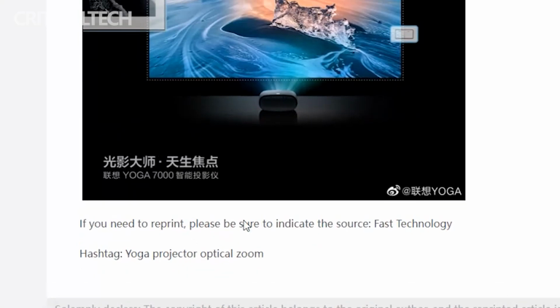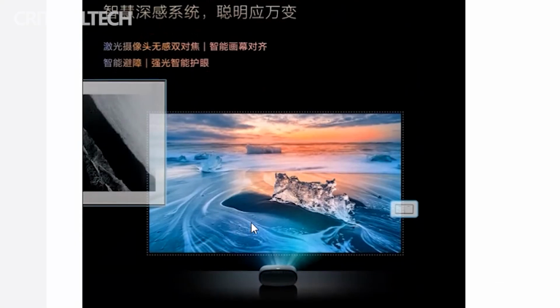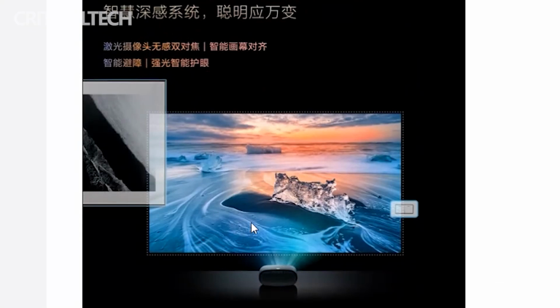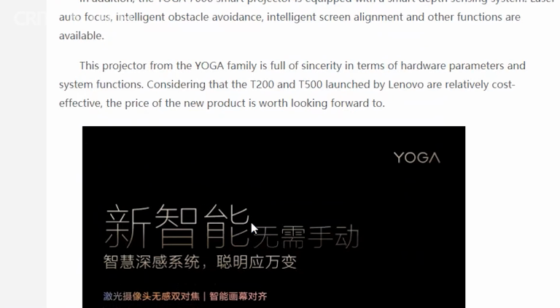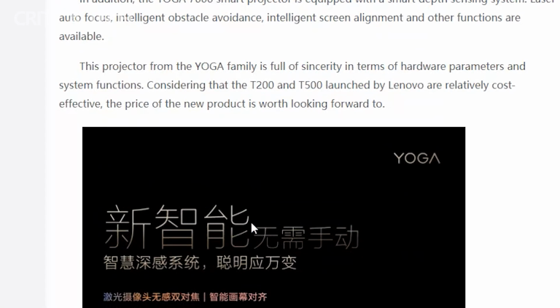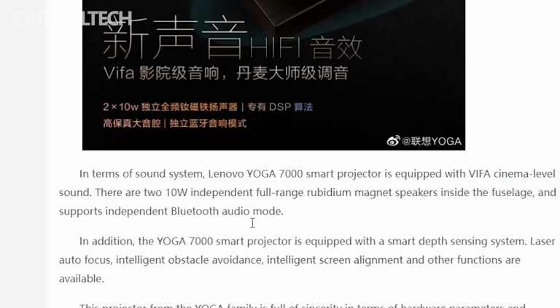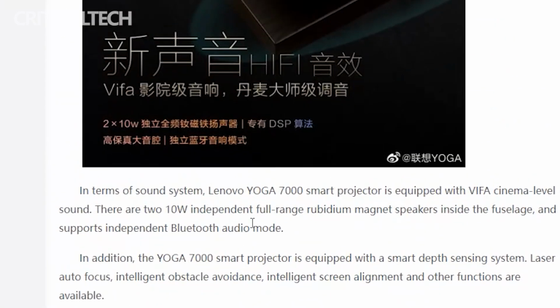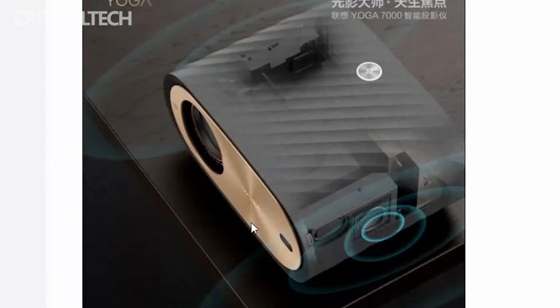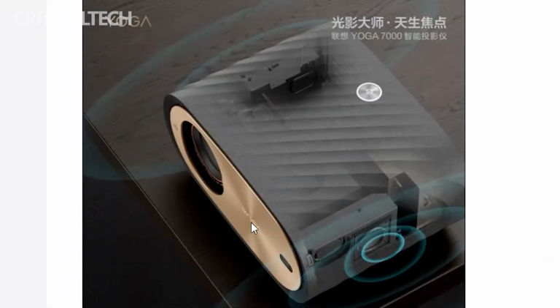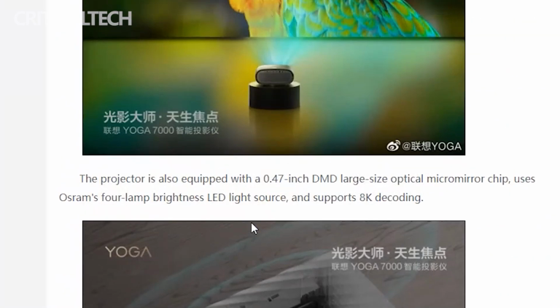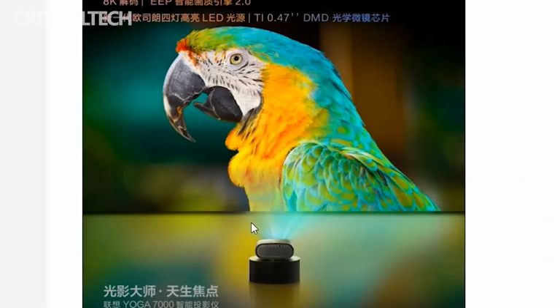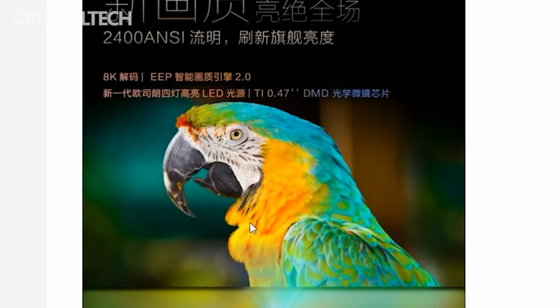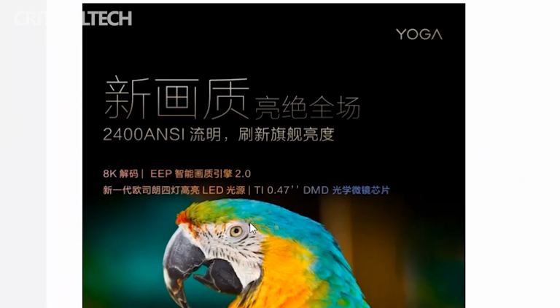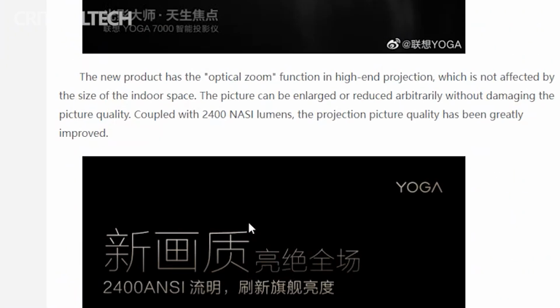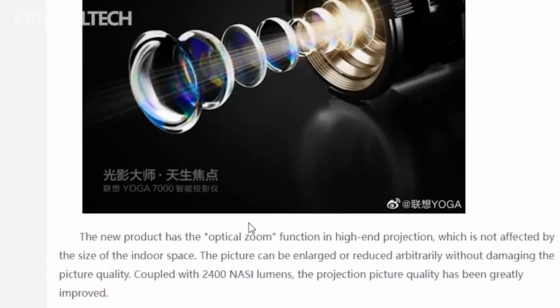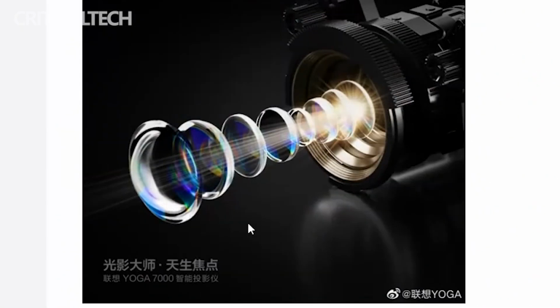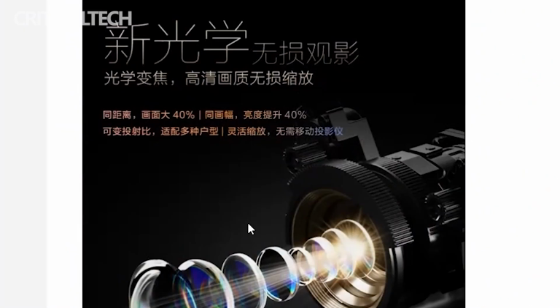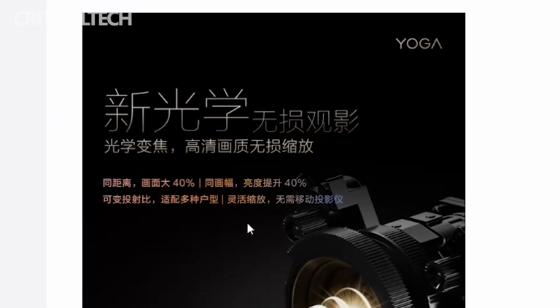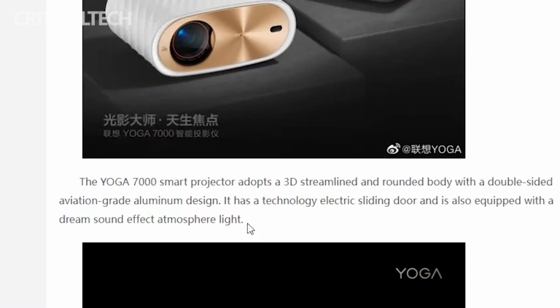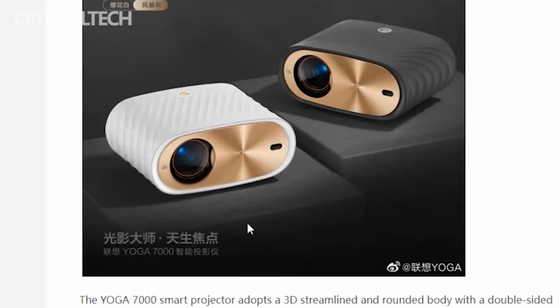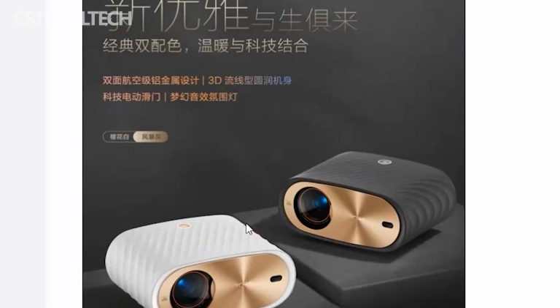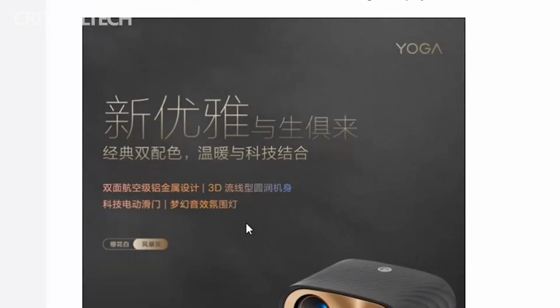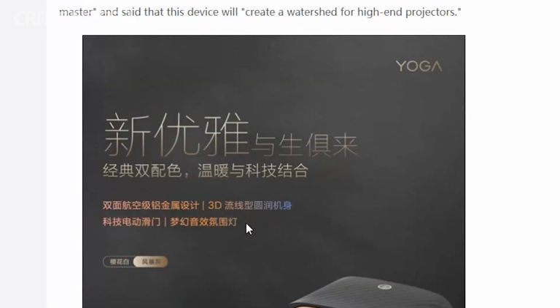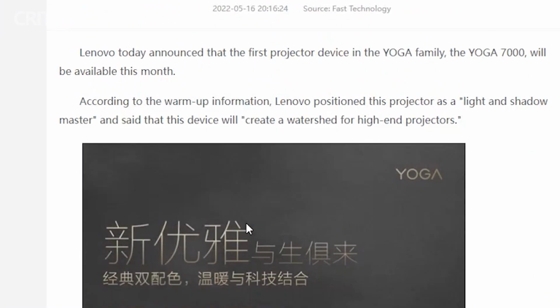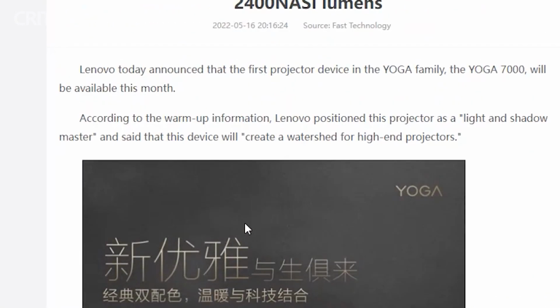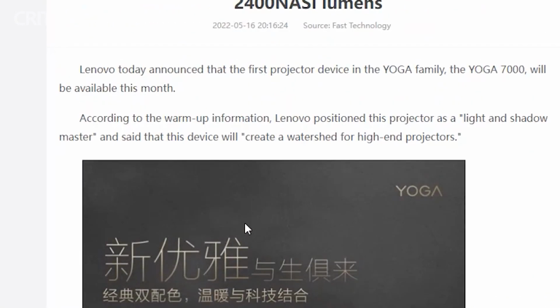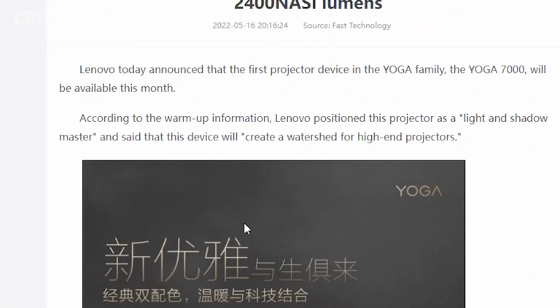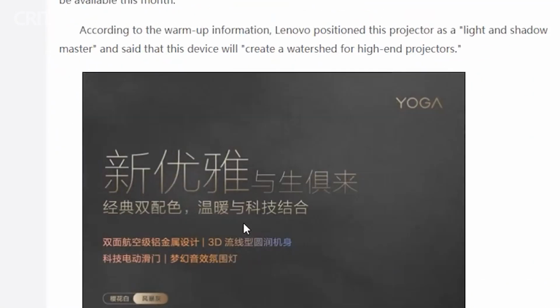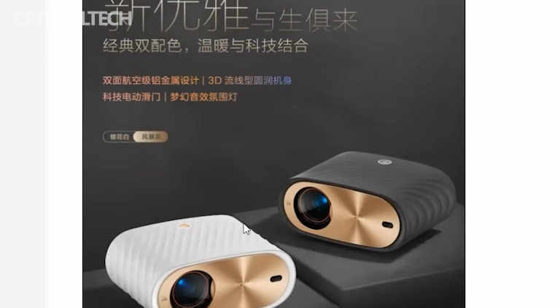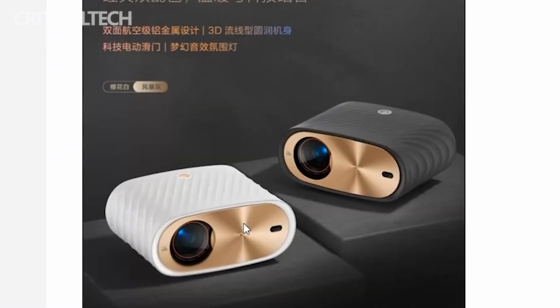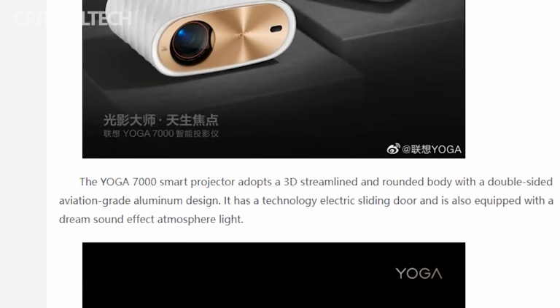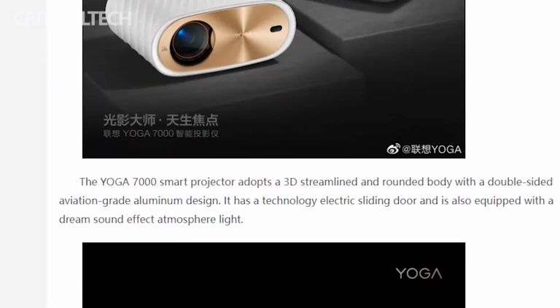We'll keep you updated when that happens. Unfortunately, there is no official video of the projector yet, so I hope the video was helpful.